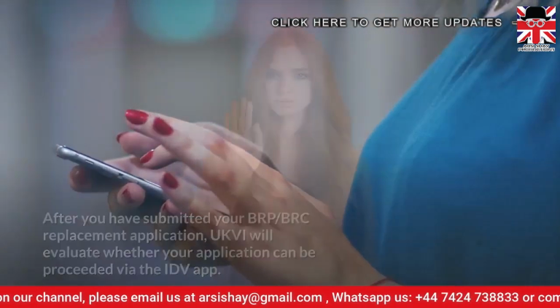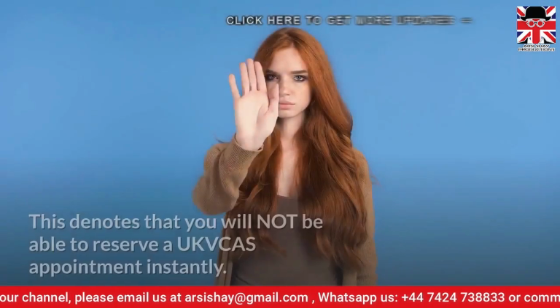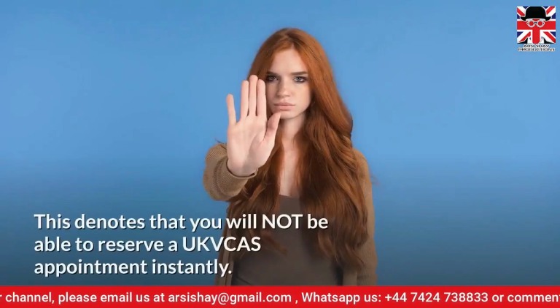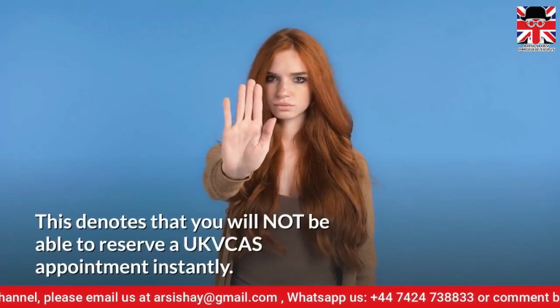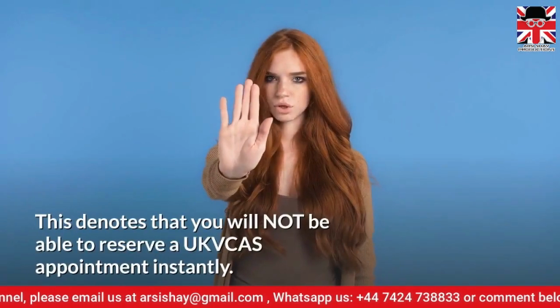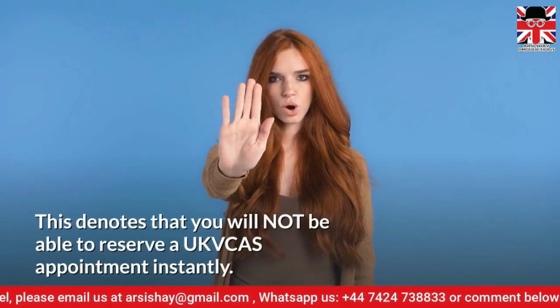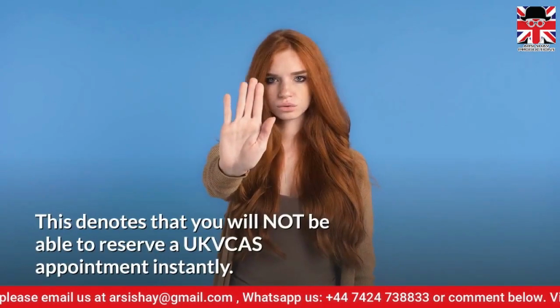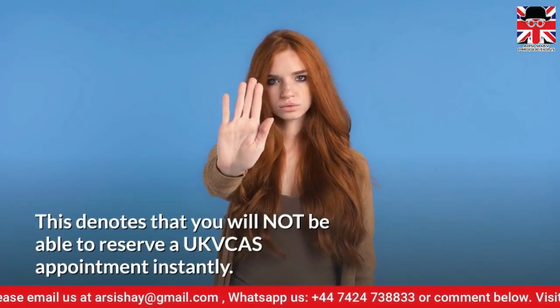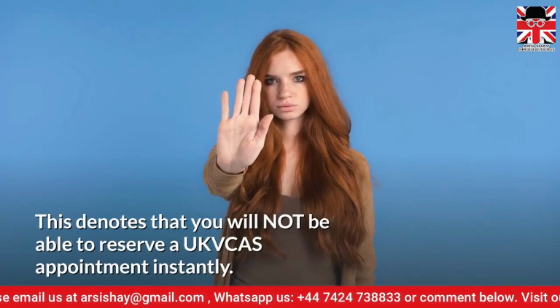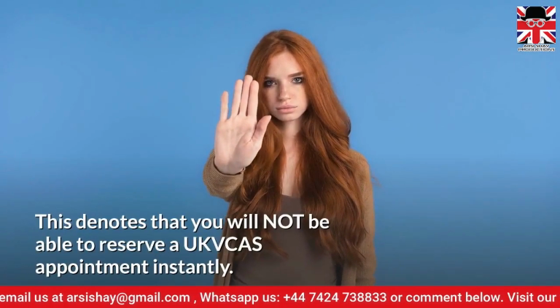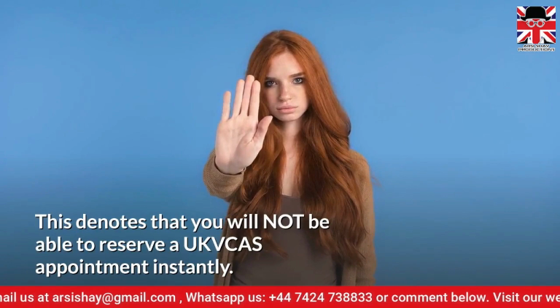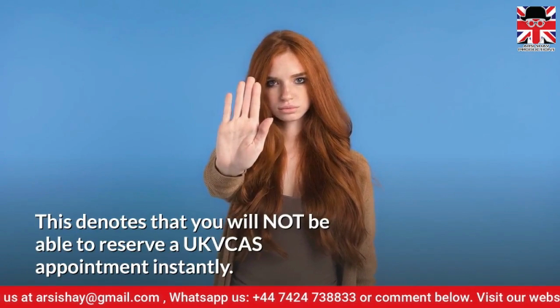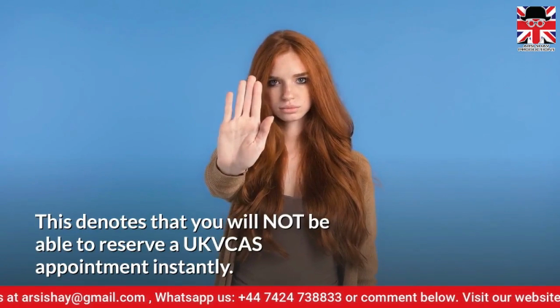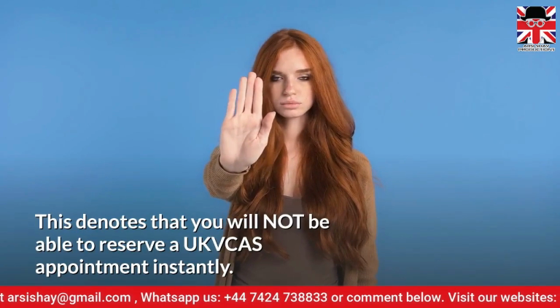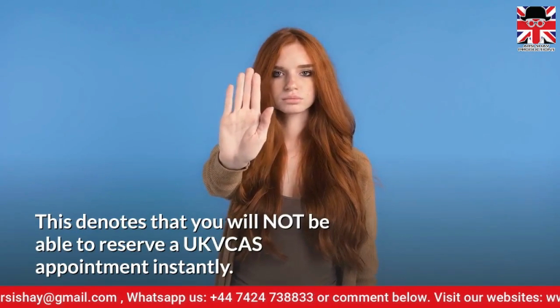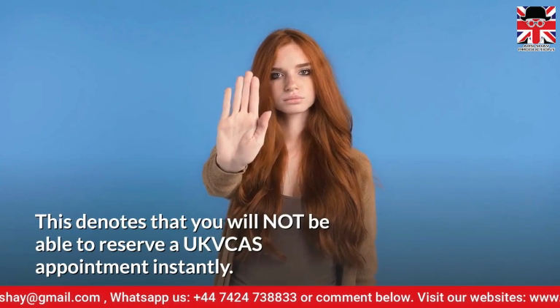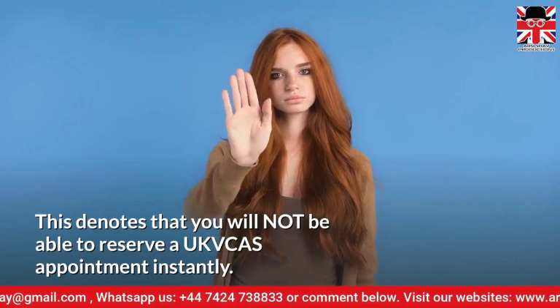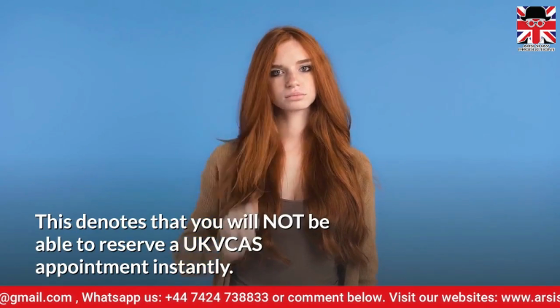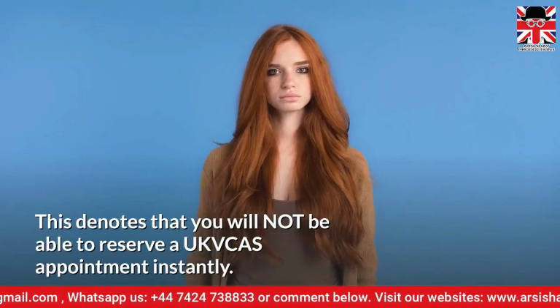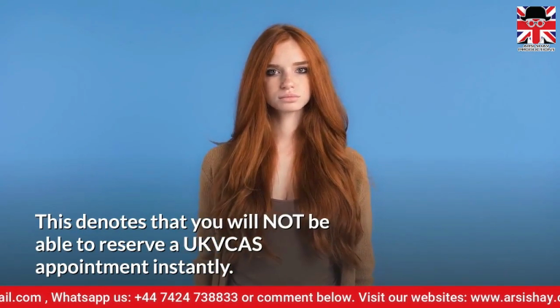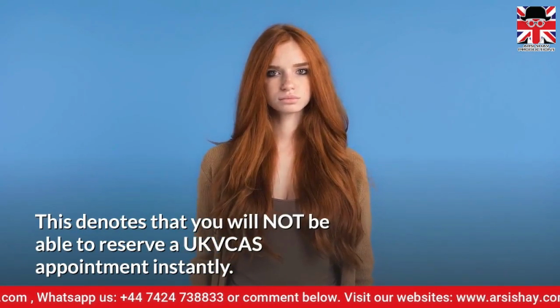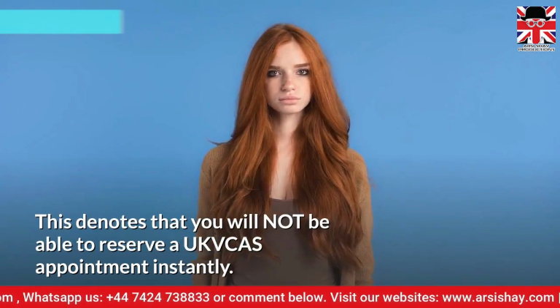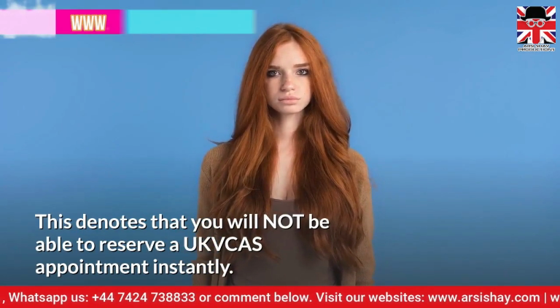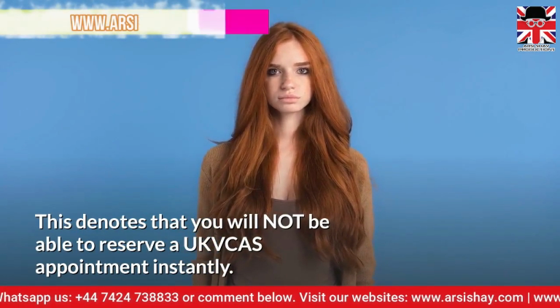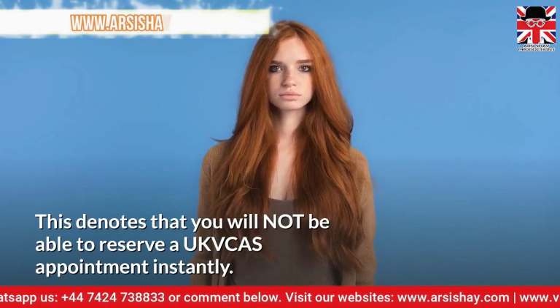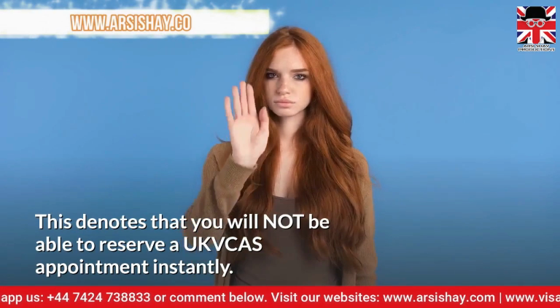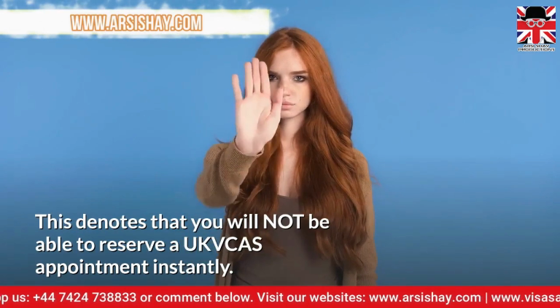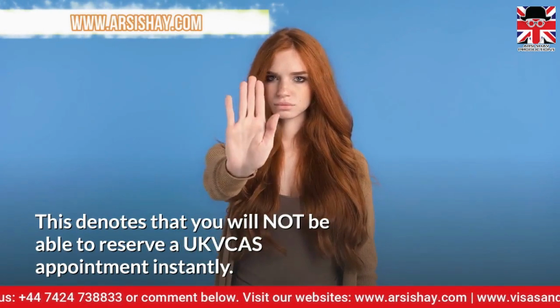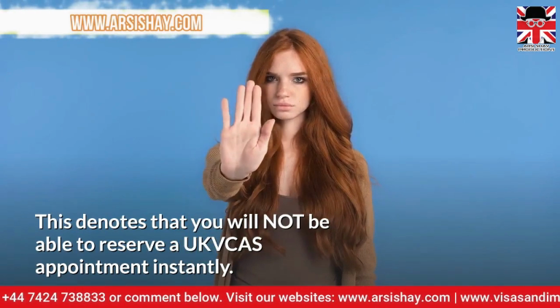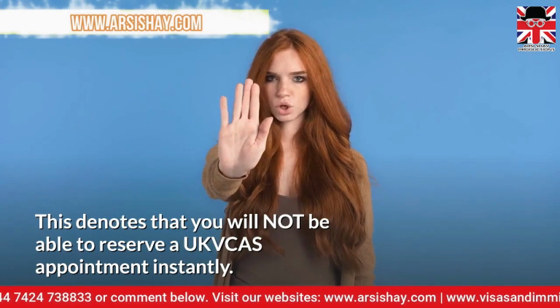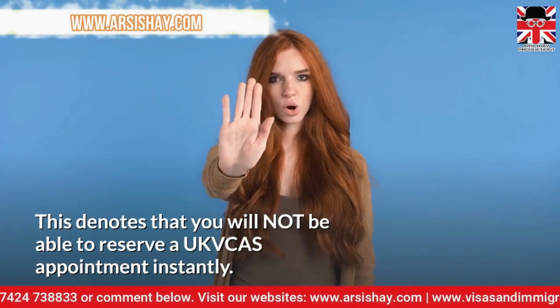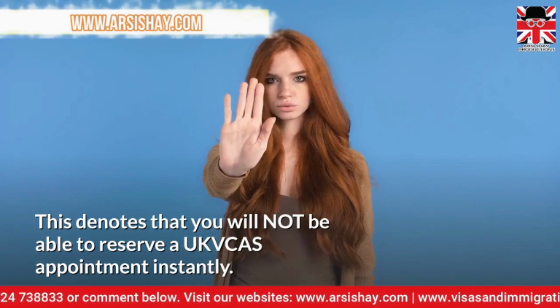This means that you will not be able to reserve a UK Visa and Citizenship Application Services appointment instantly.